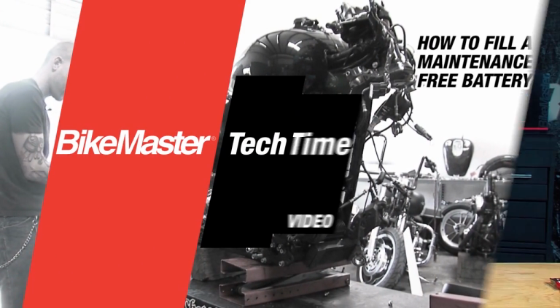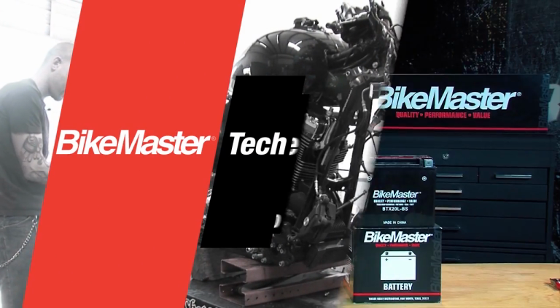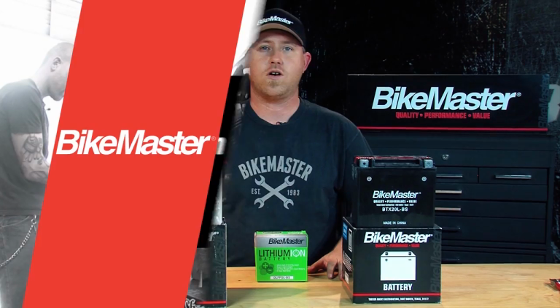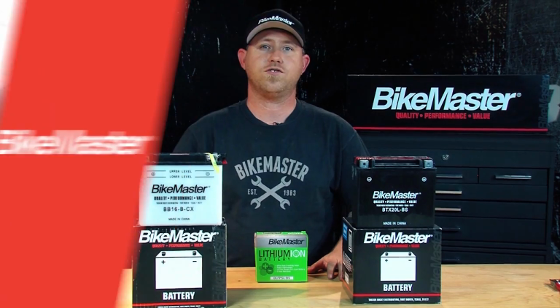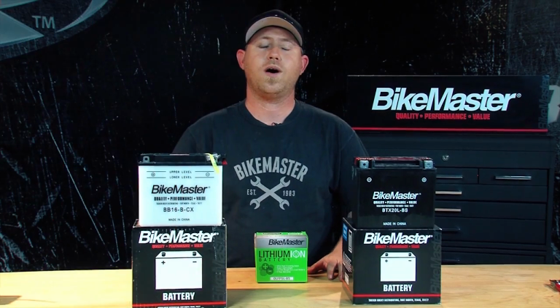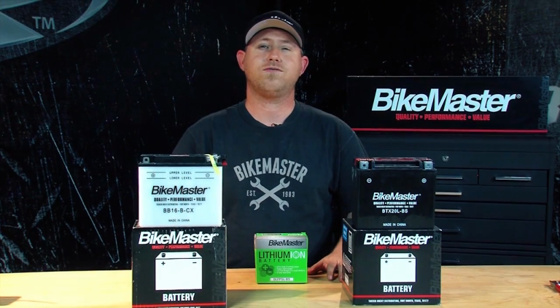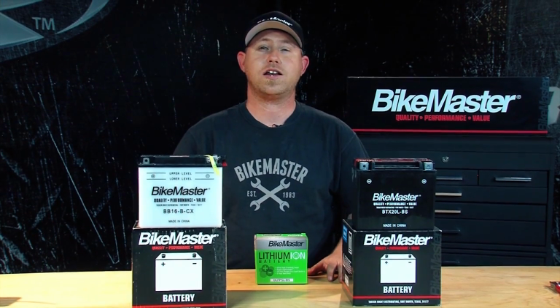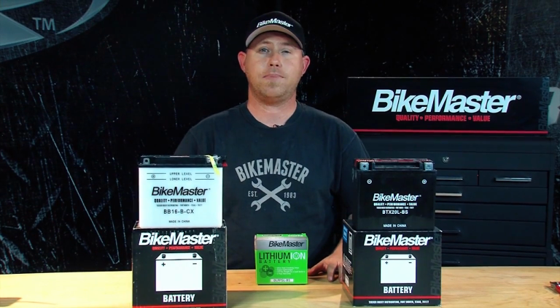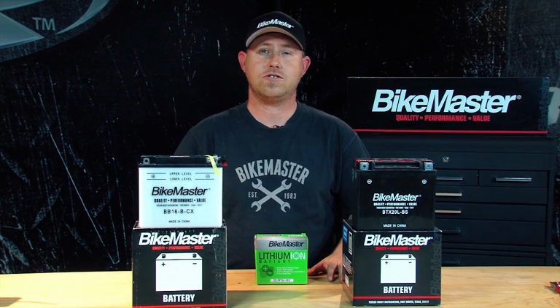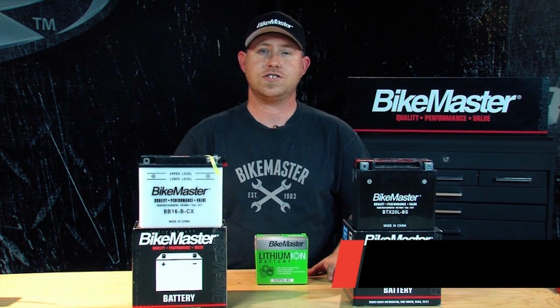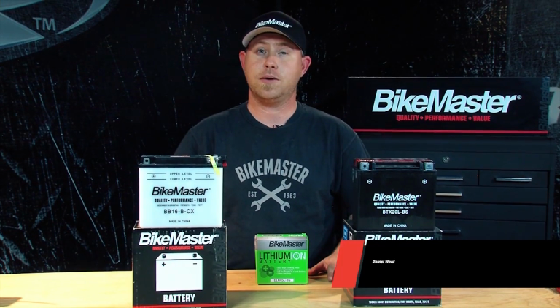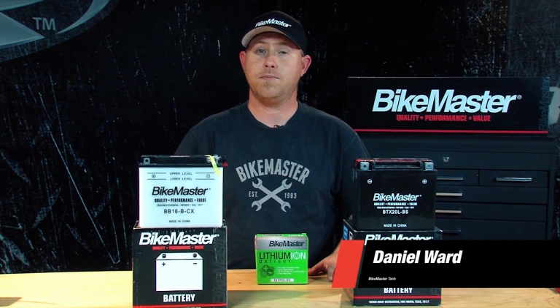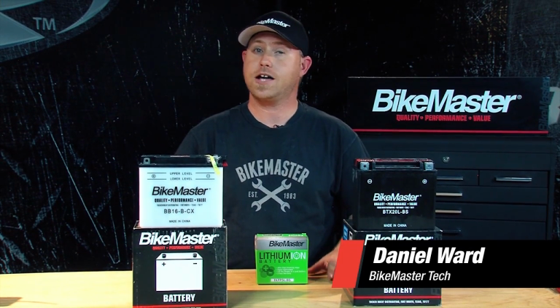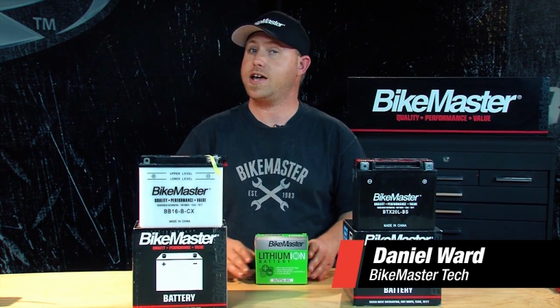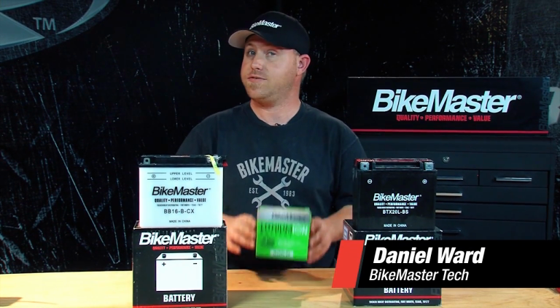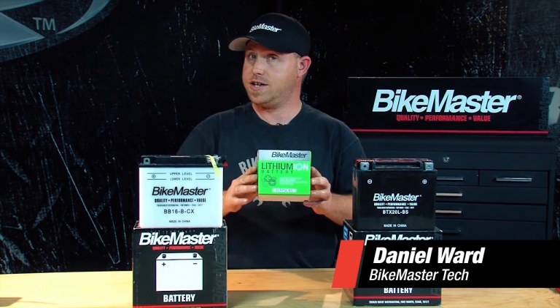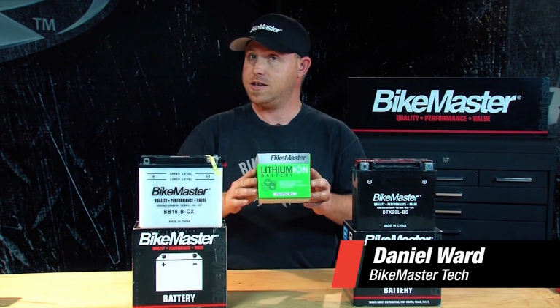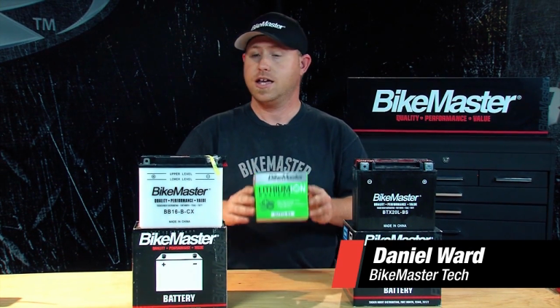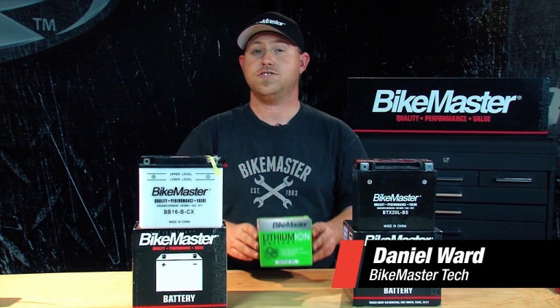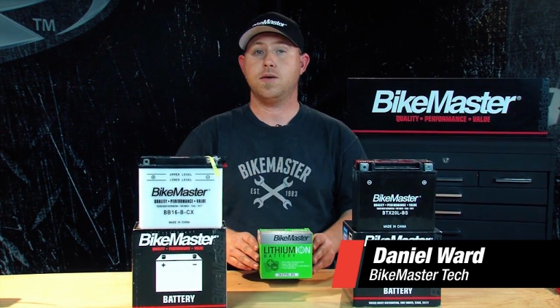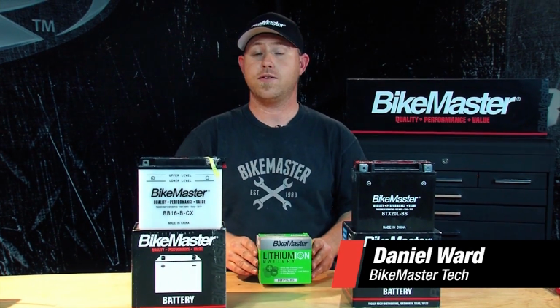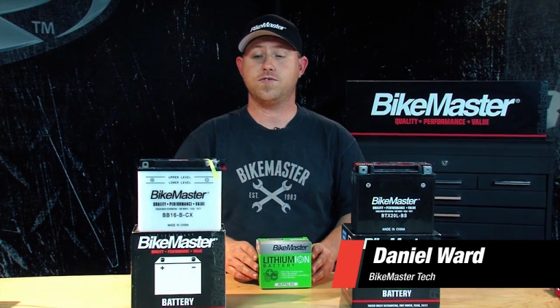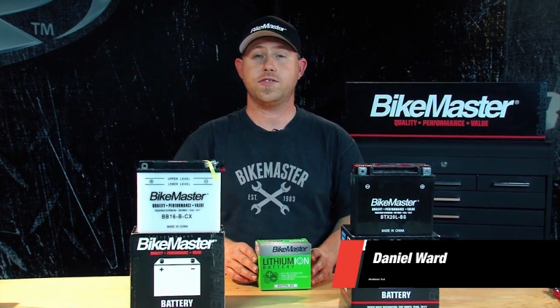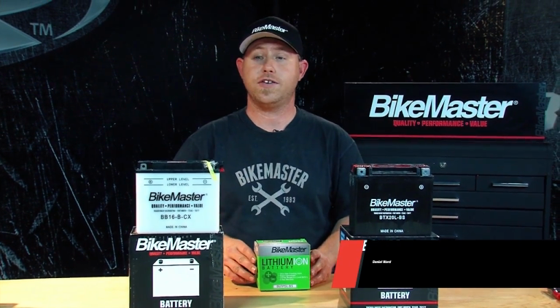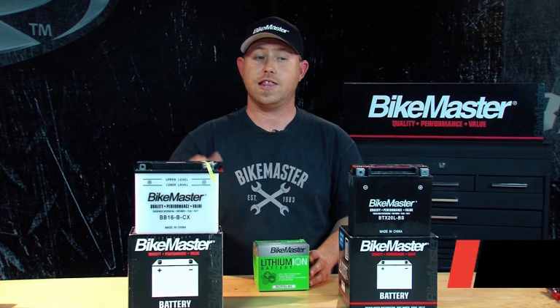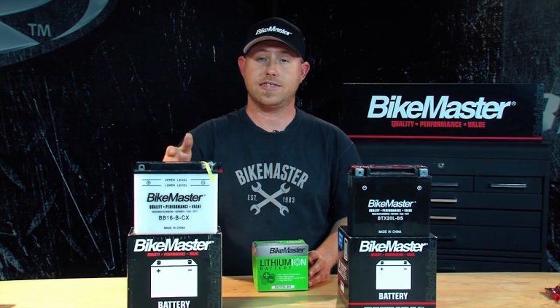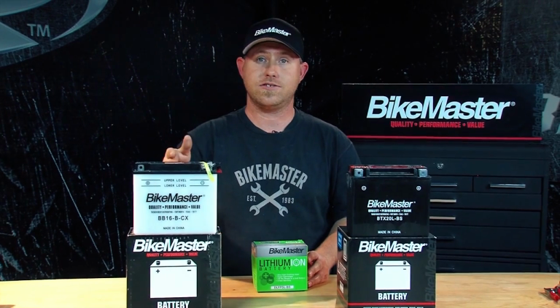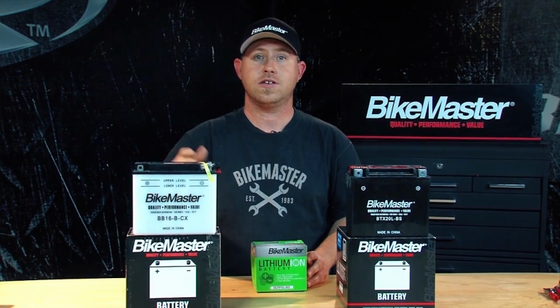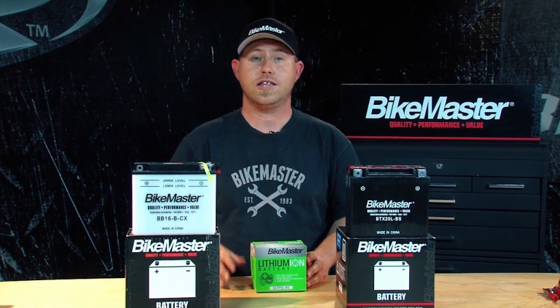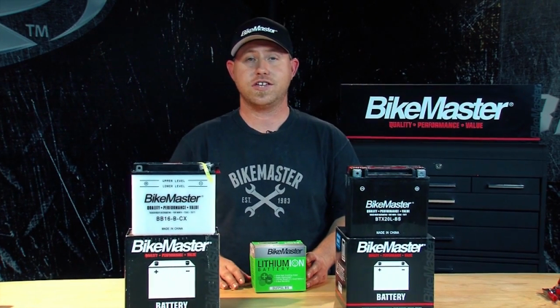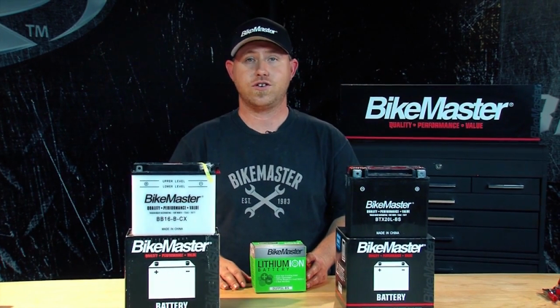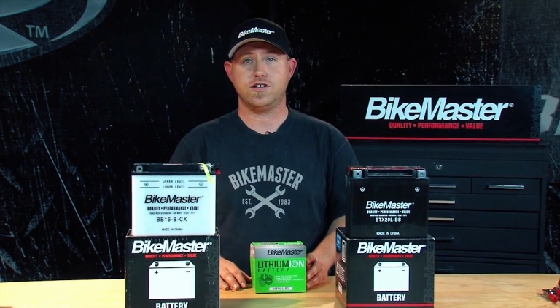BikeMaster offers a wide variety of batteries. Some come factory activated and some you have to fill with acid like these. Let's get started.